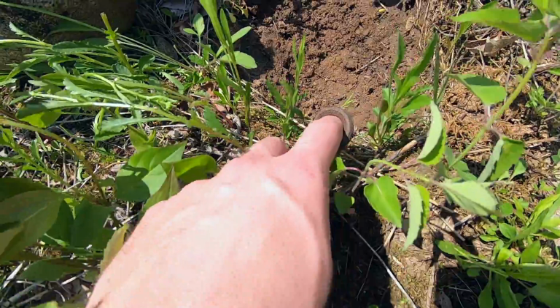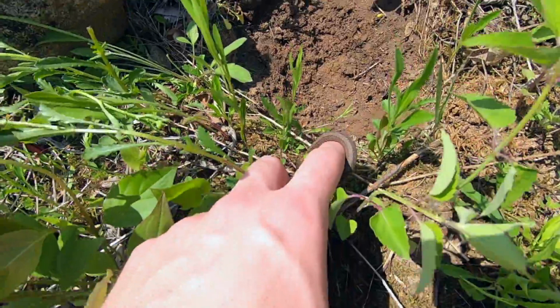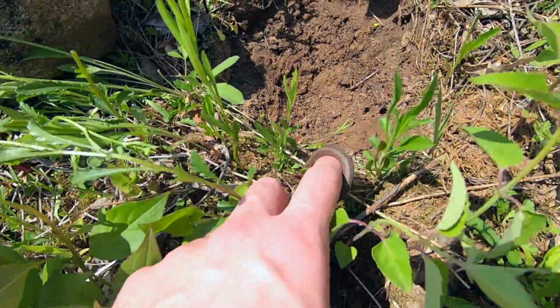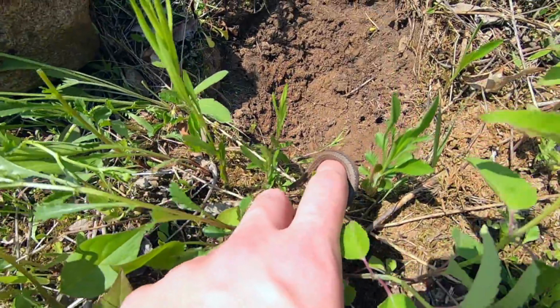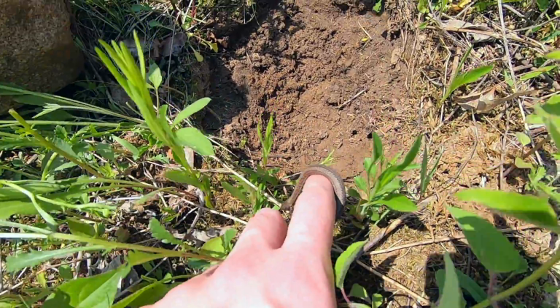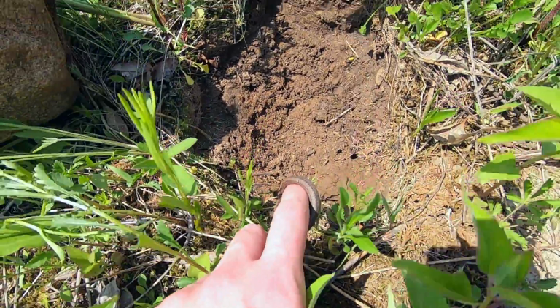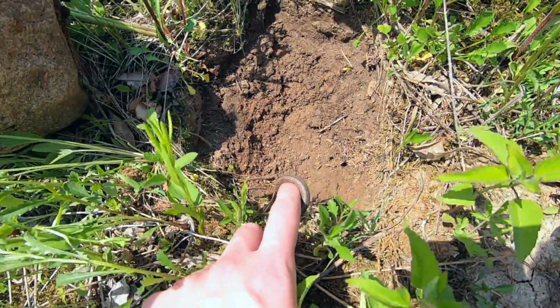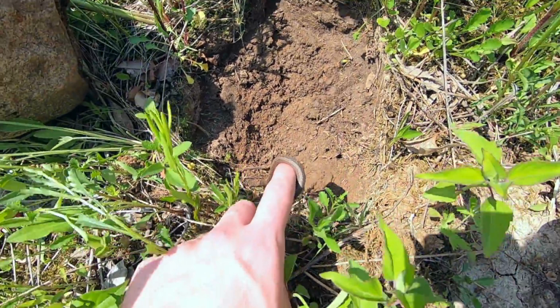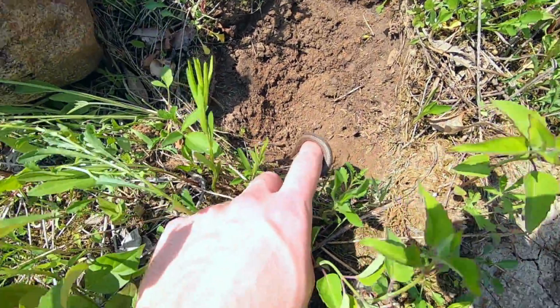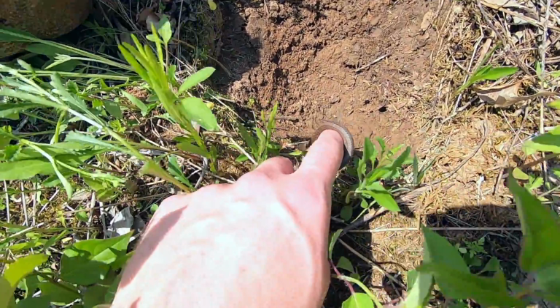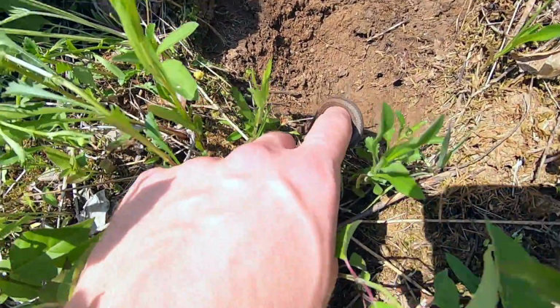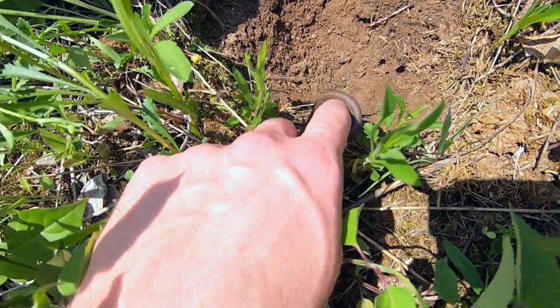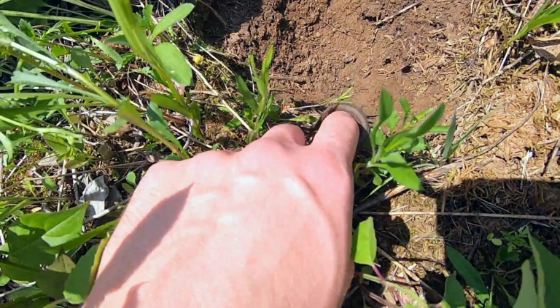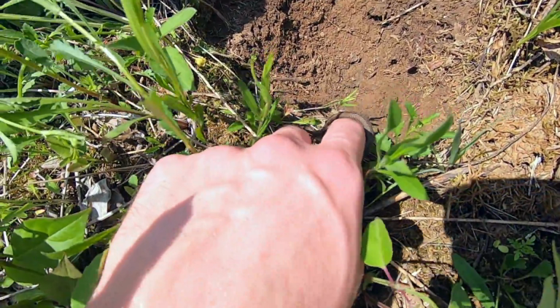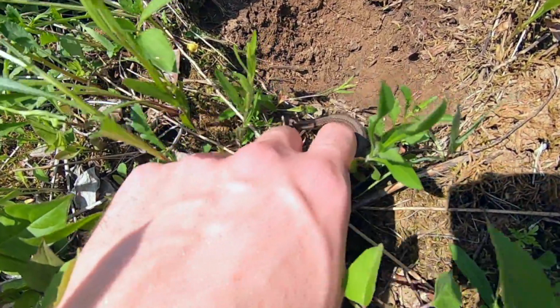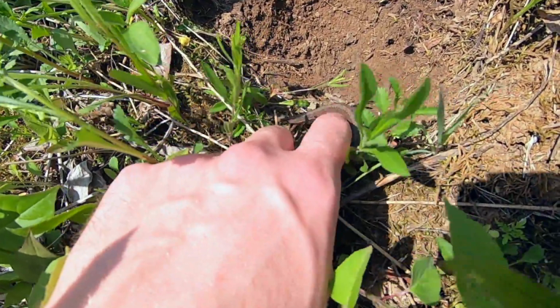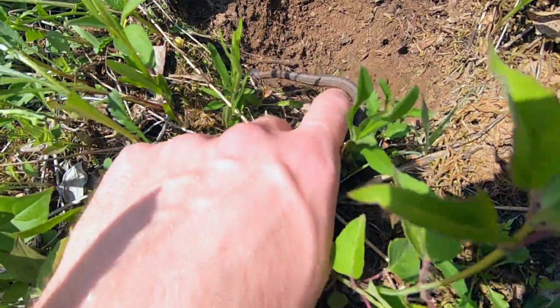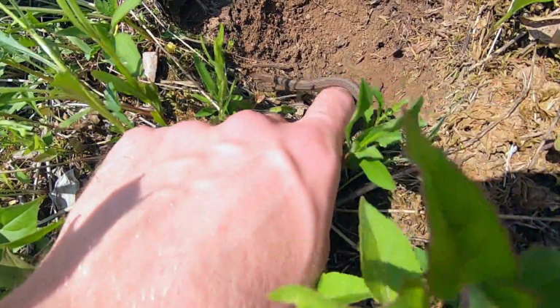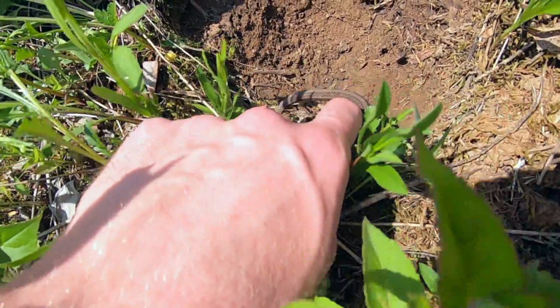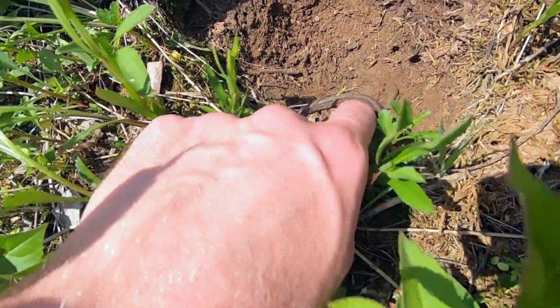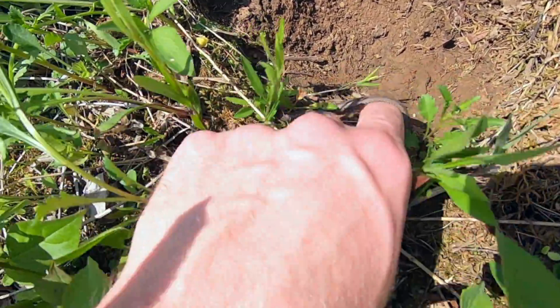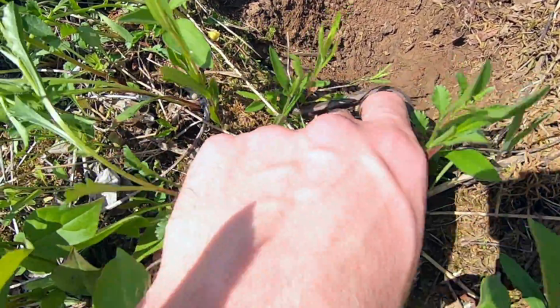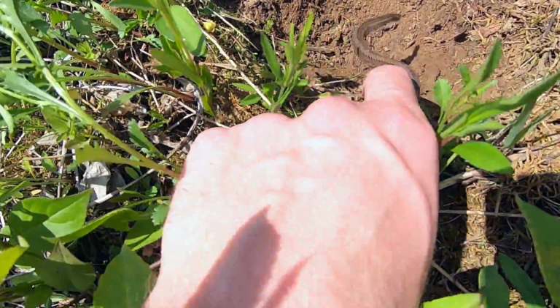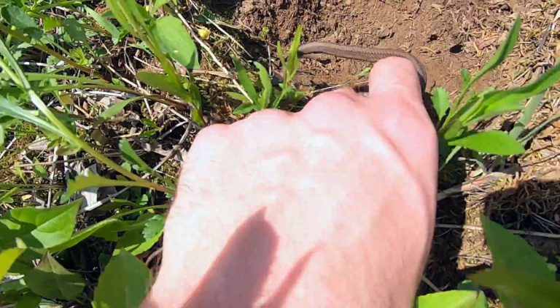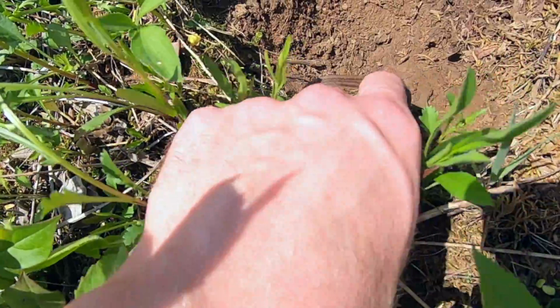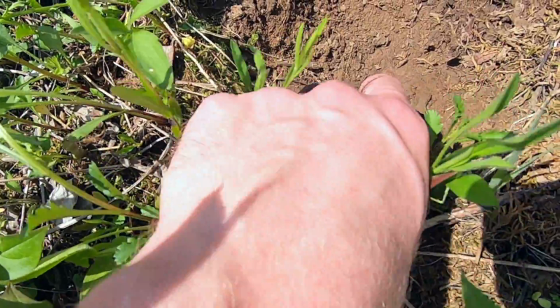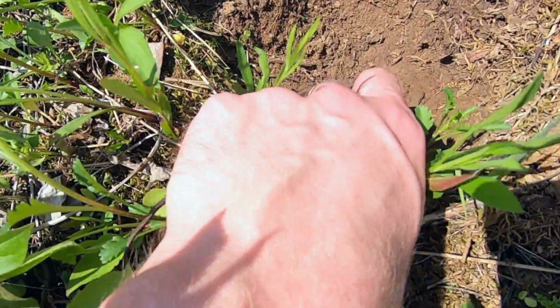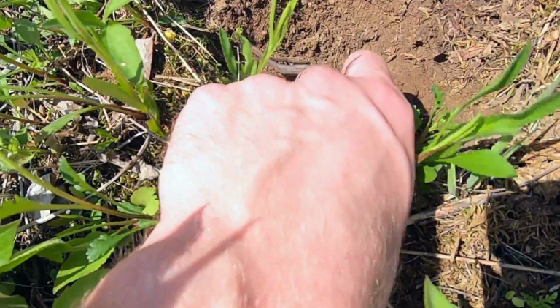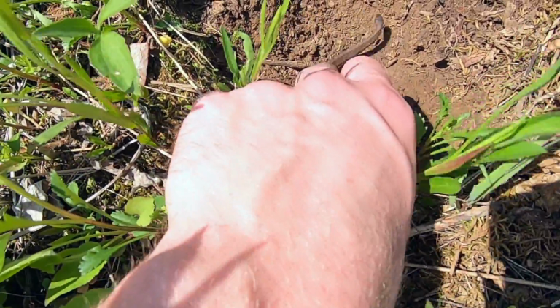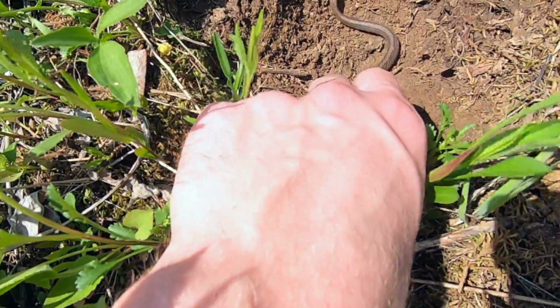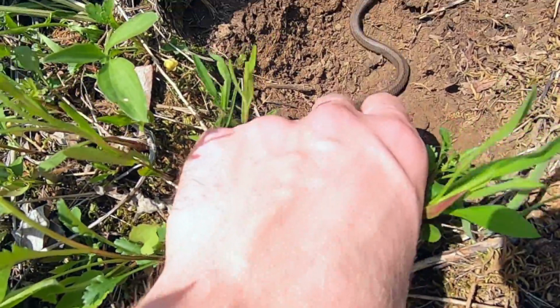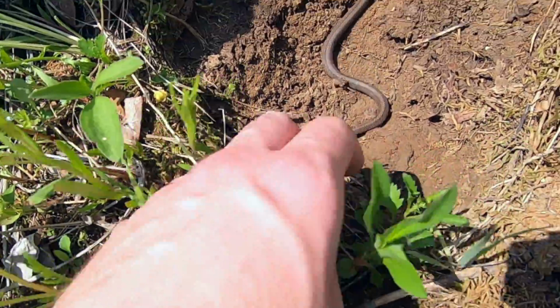That's an awesome start to the day. We're going to let him go back where he was and hope to find some skinks now. It's a good start.